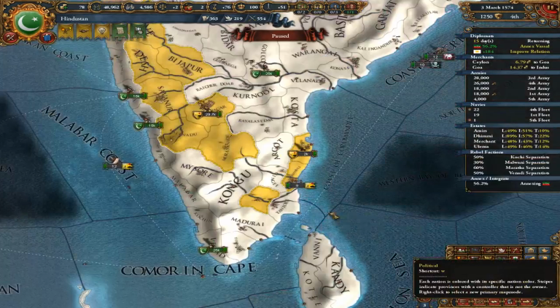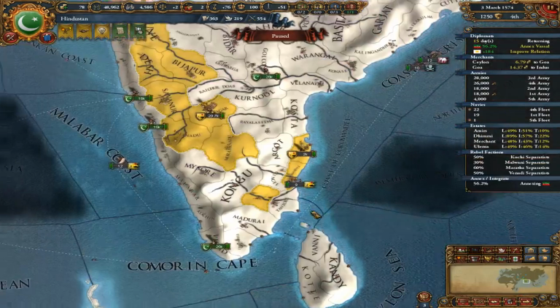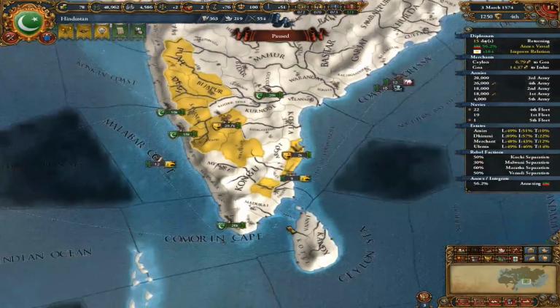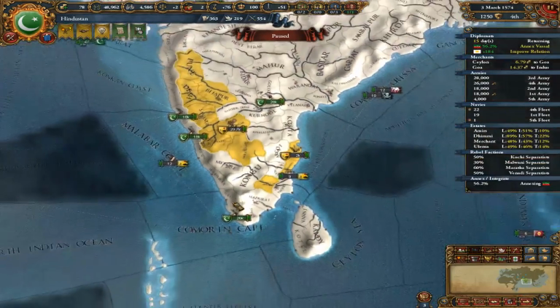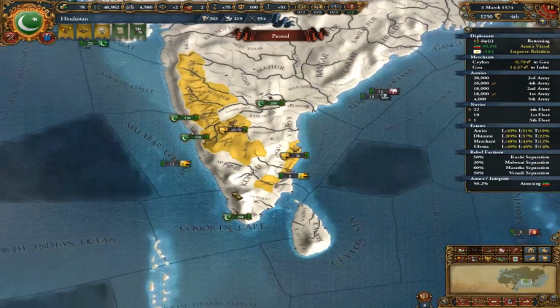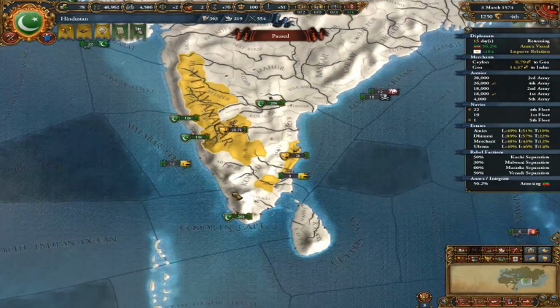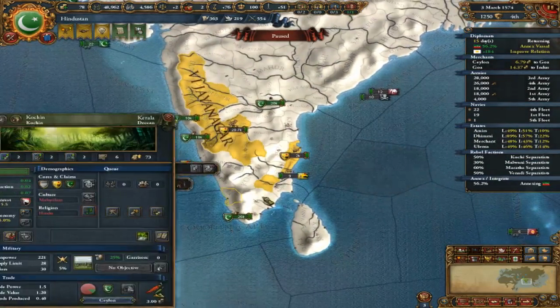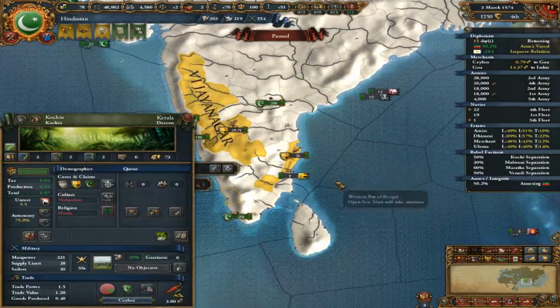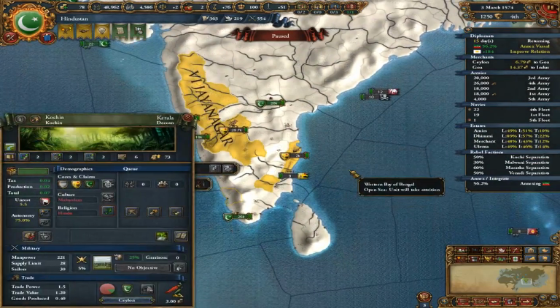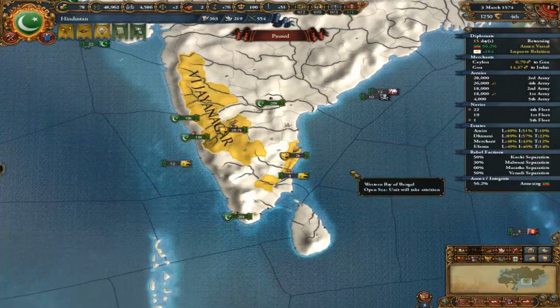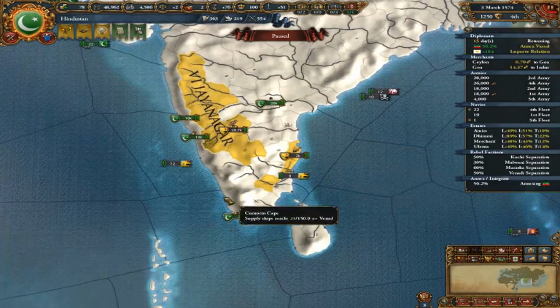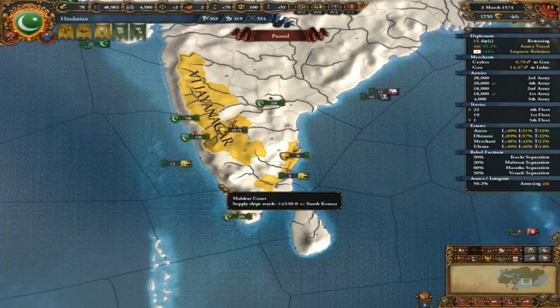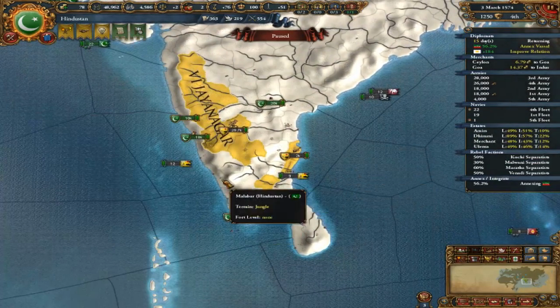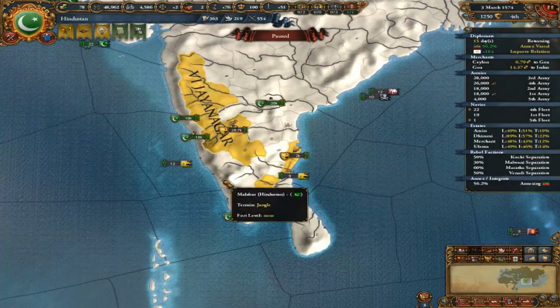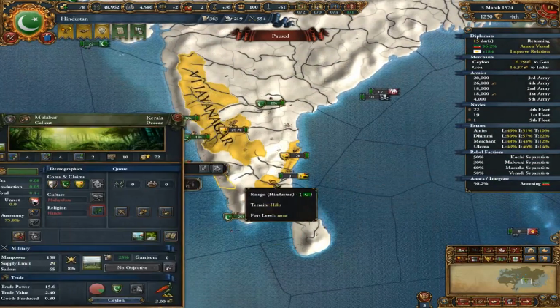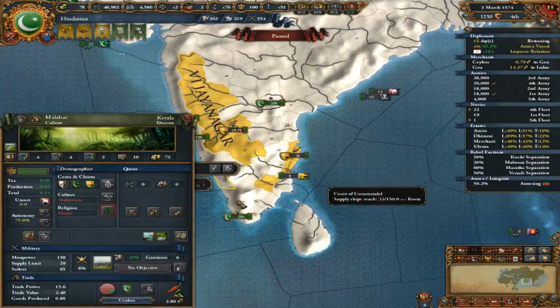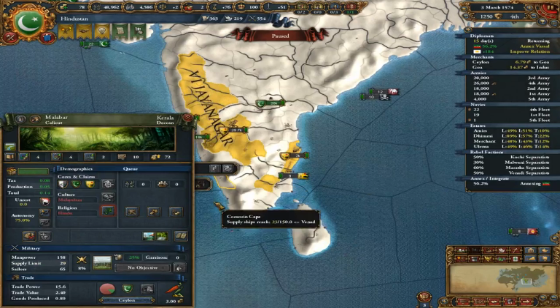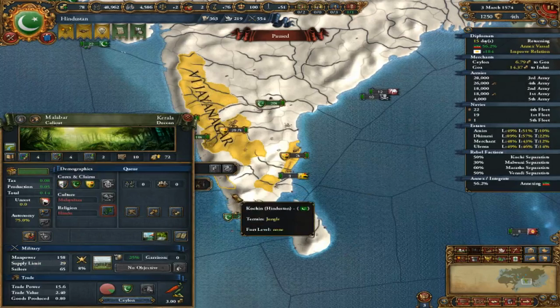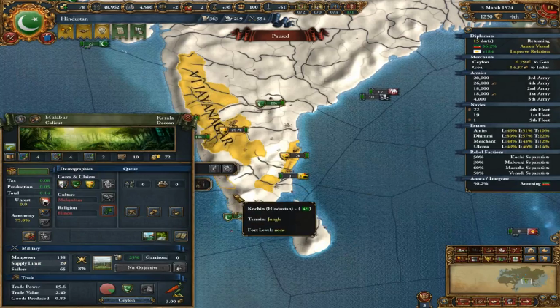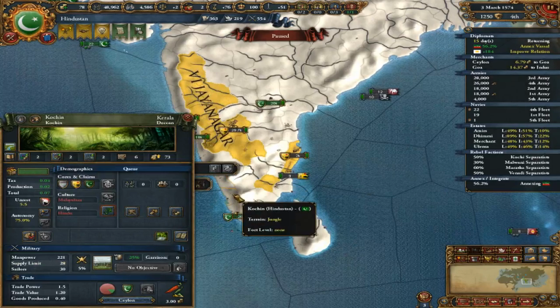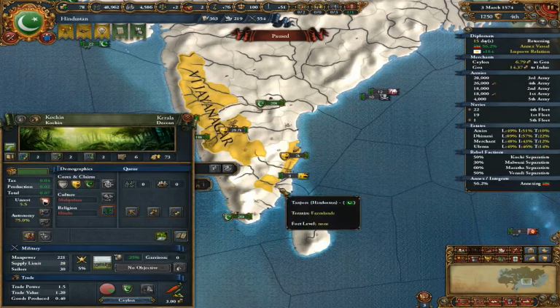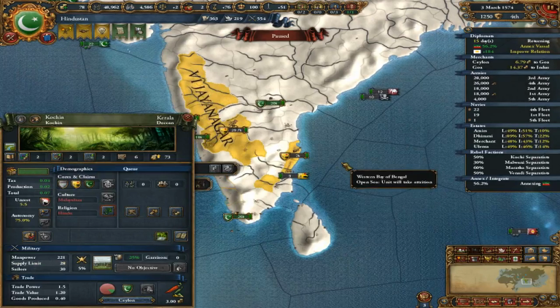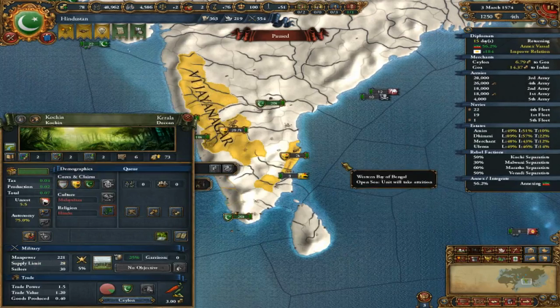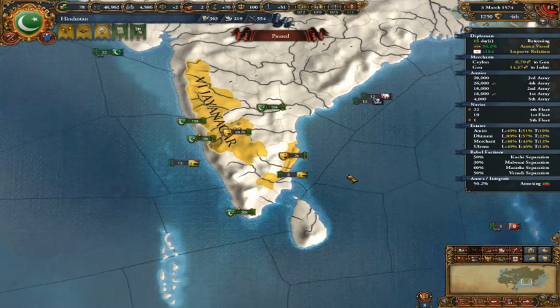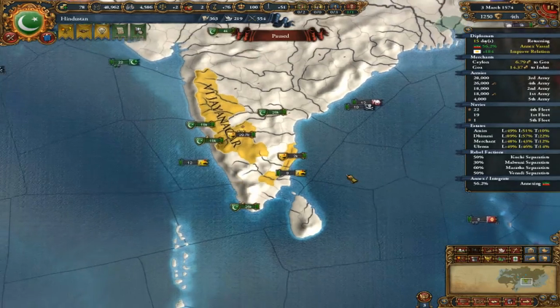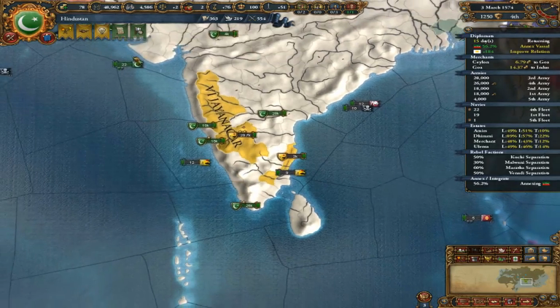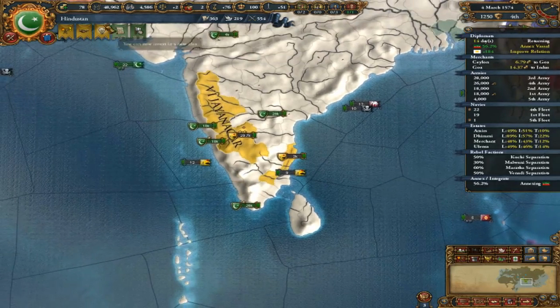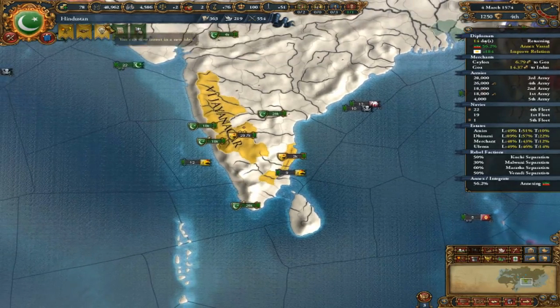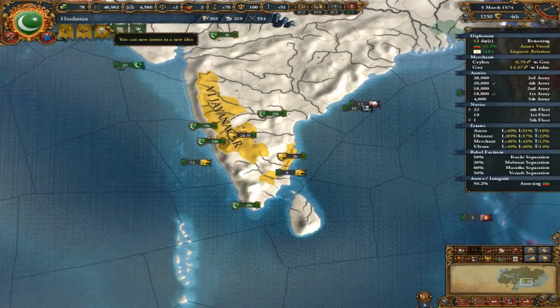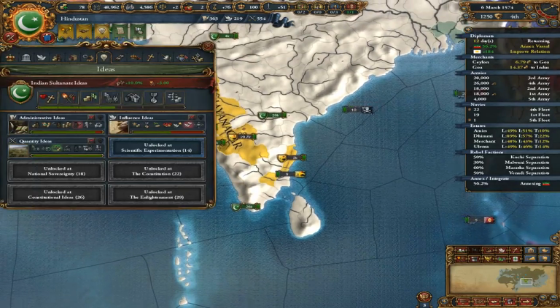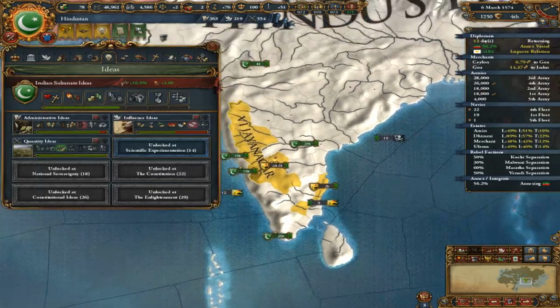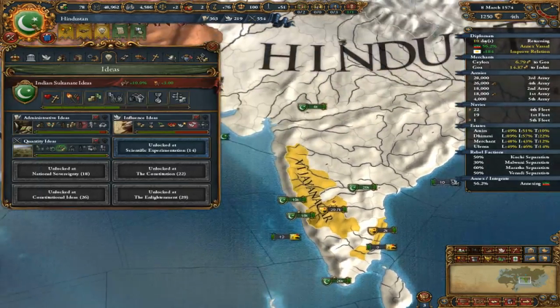It was really interesting — you'd go to the beaches in Kerala and there would be Soviet flags flying. If I showed people a picture of those beaches with Soviet flags in the 2000s, 21st century, they'd assume it's like Cuba or something — but no, it's India.